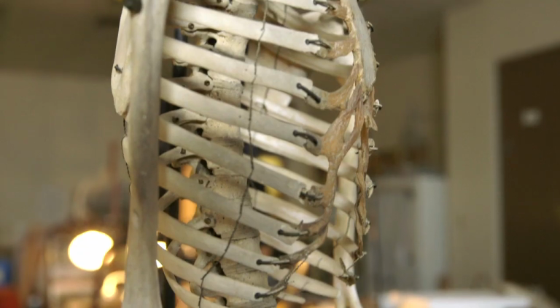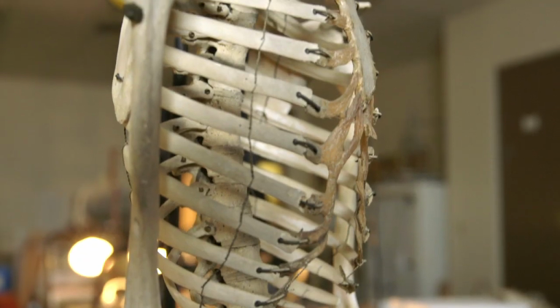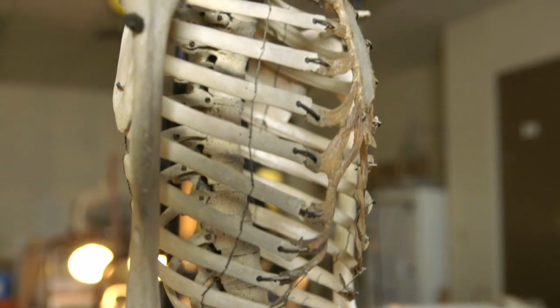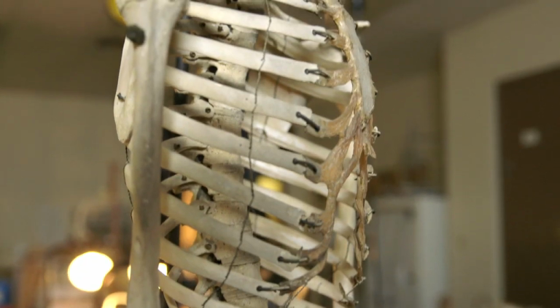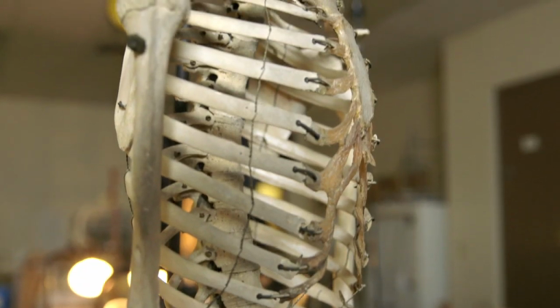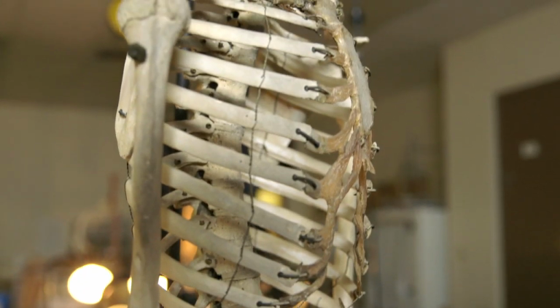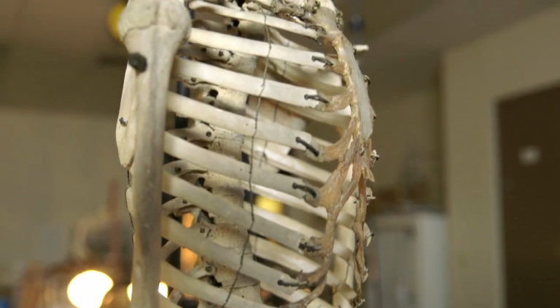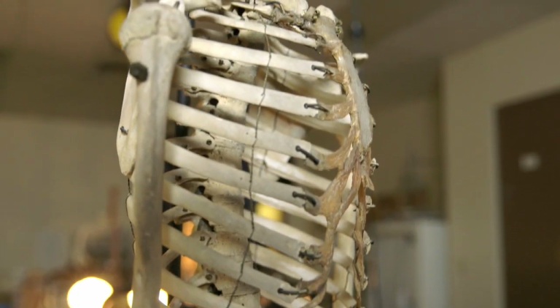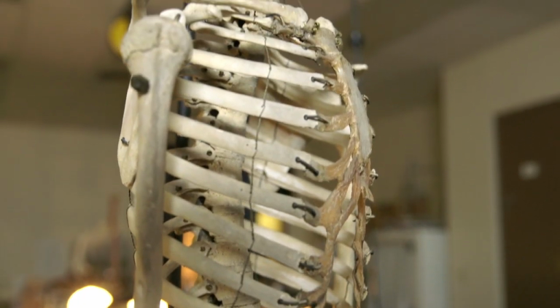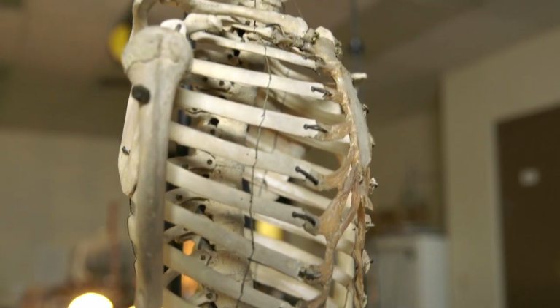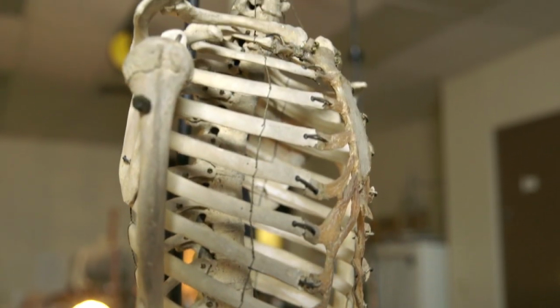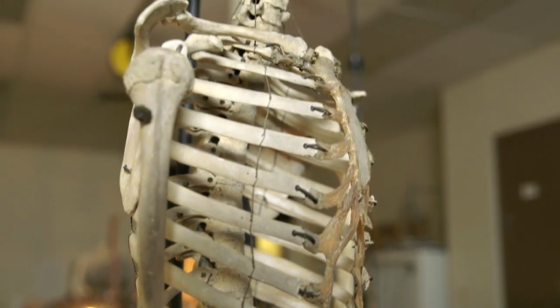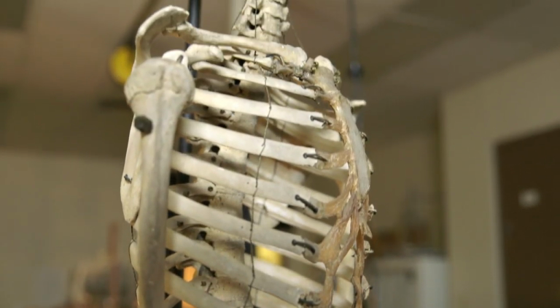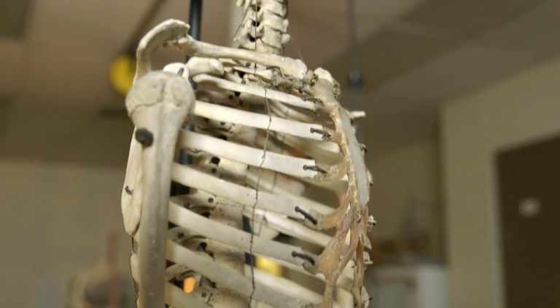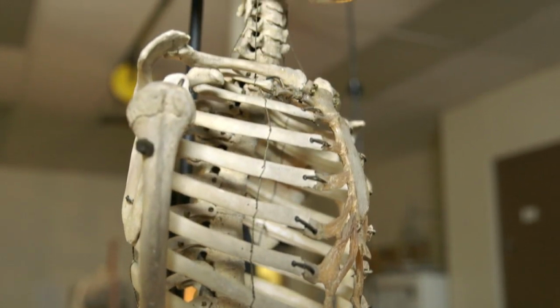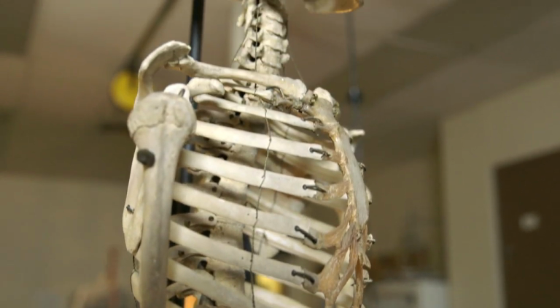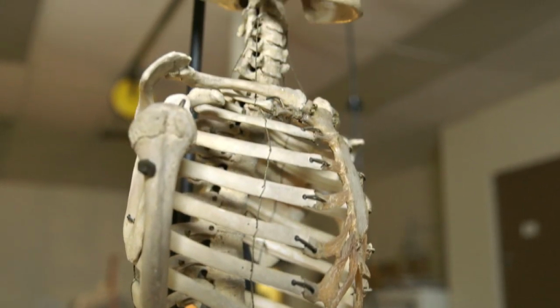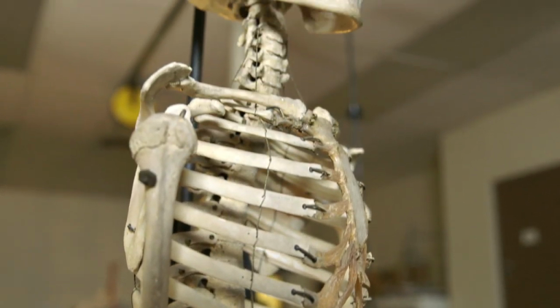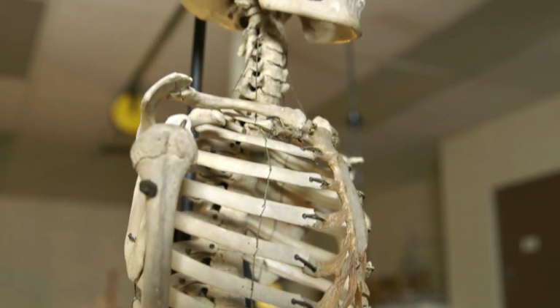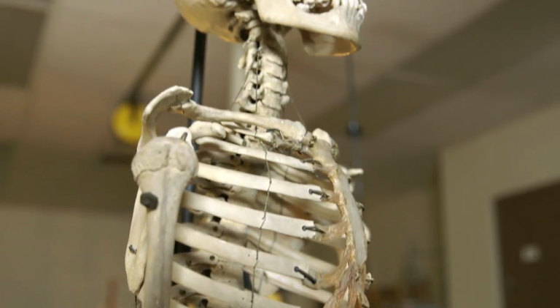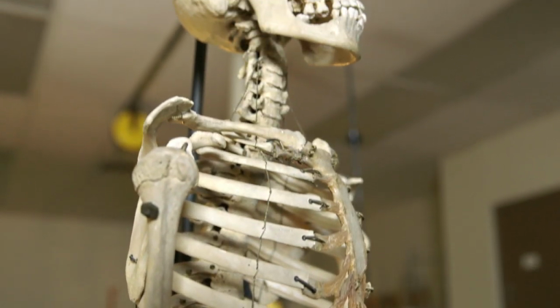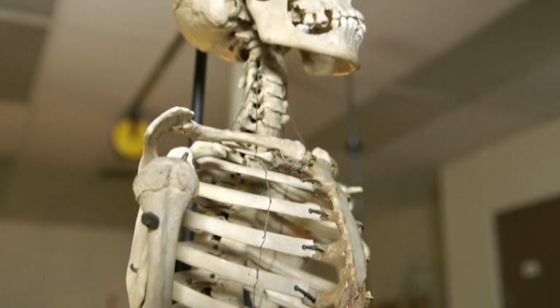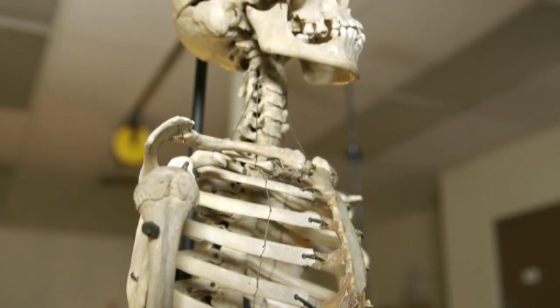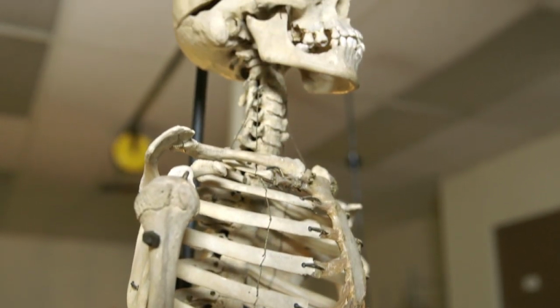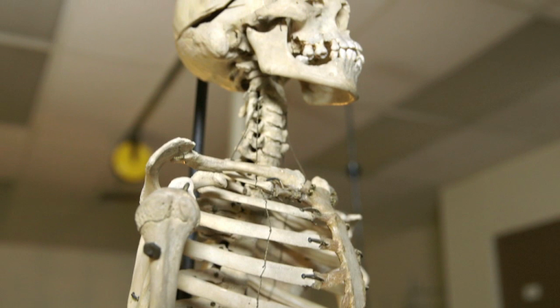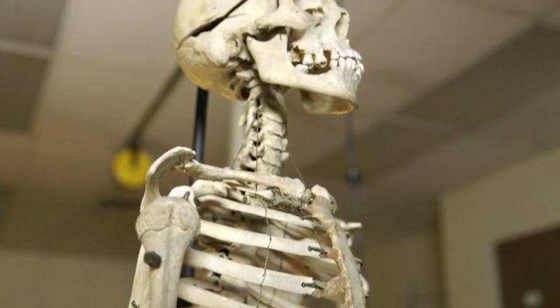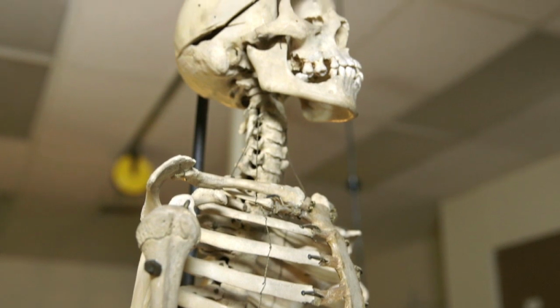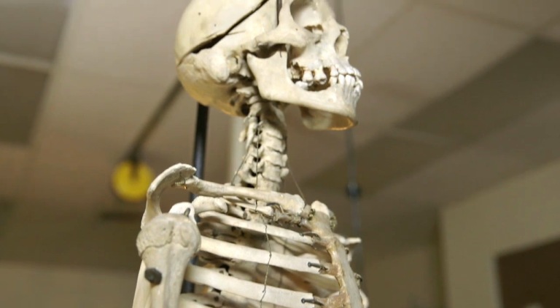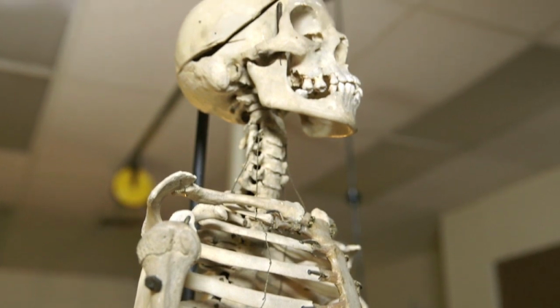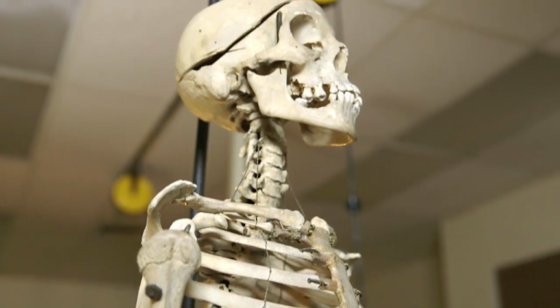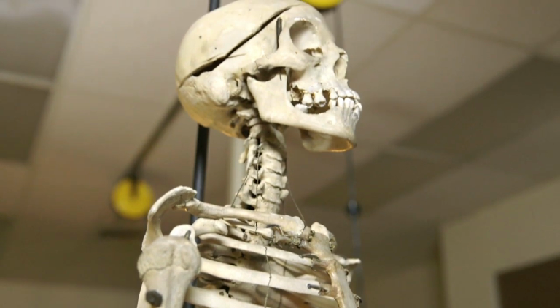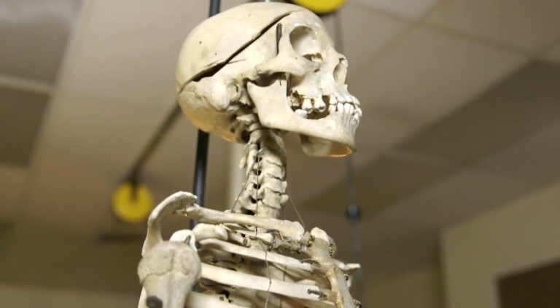So these human spinal issues are ancient and a consequence of how we walk.